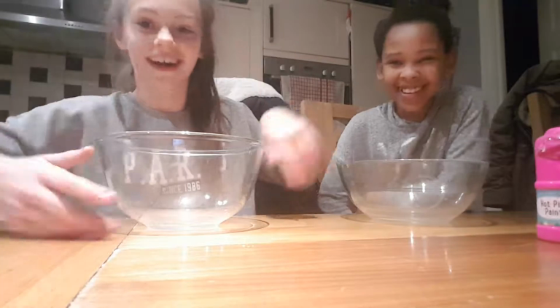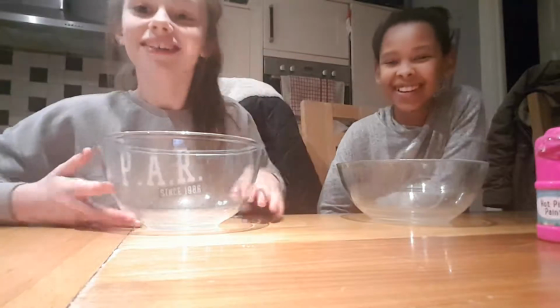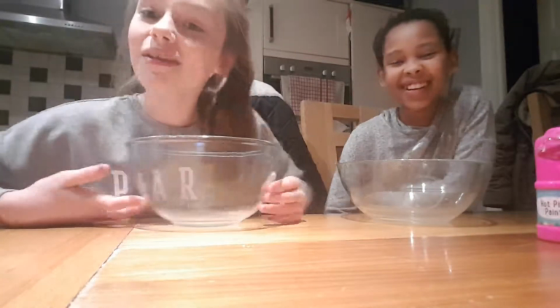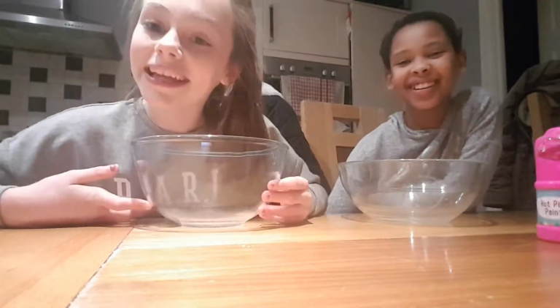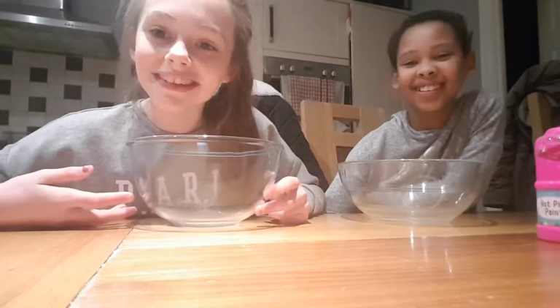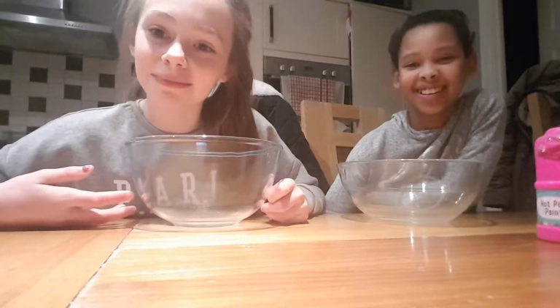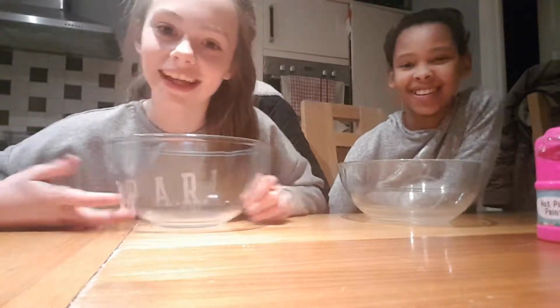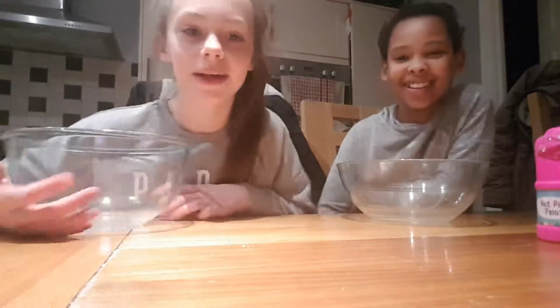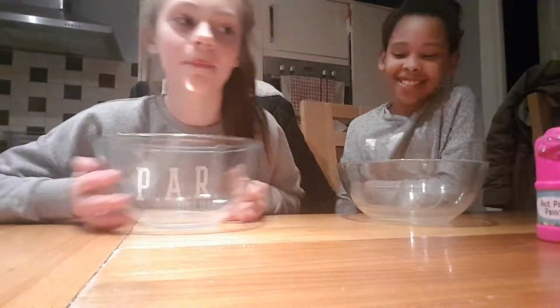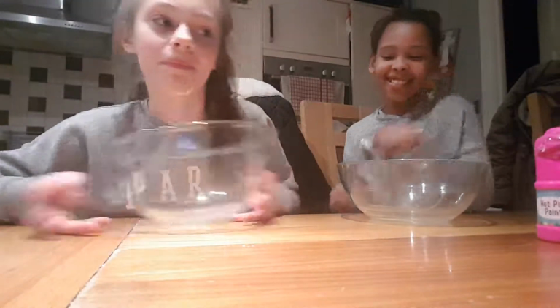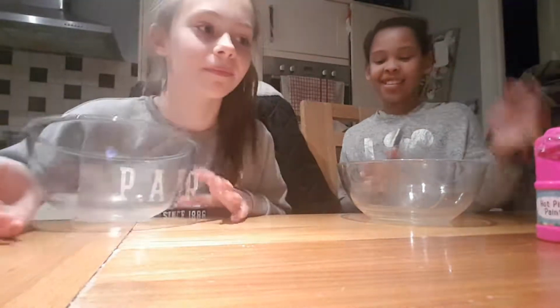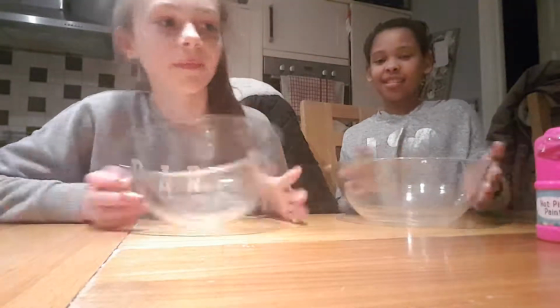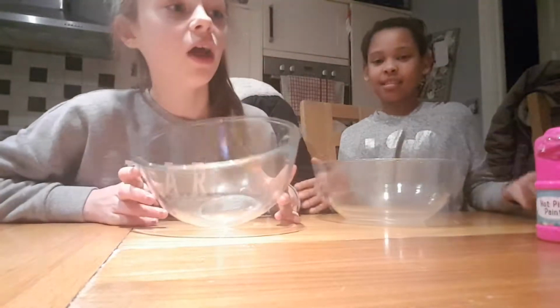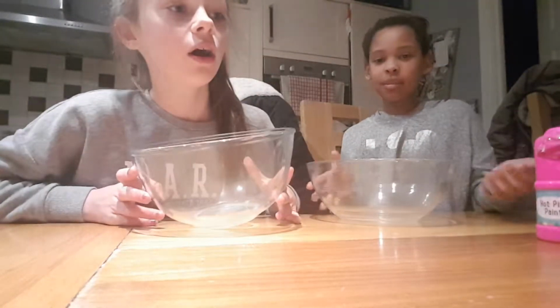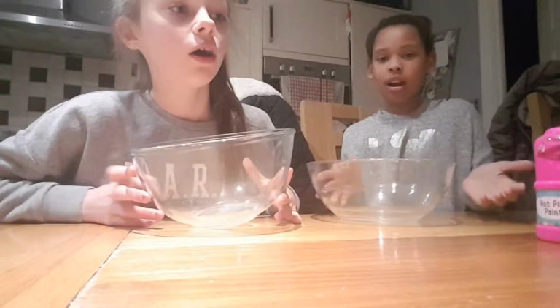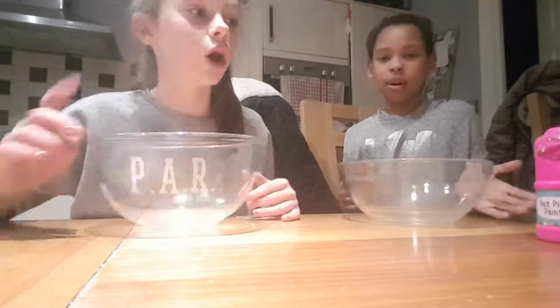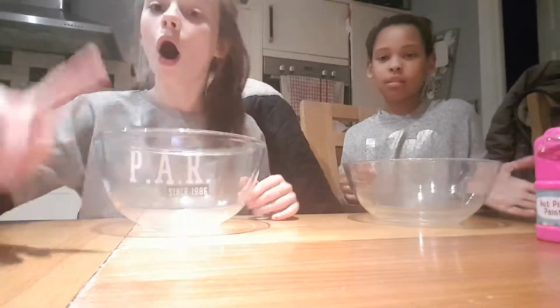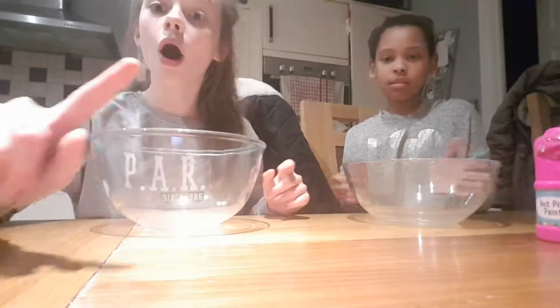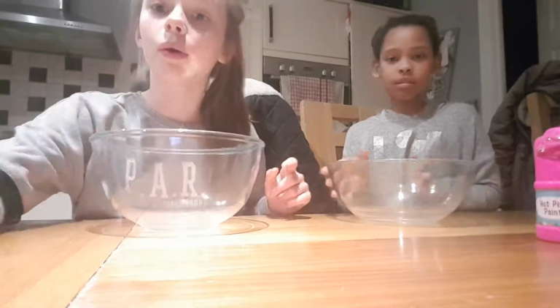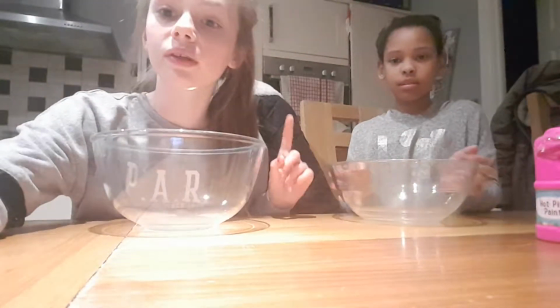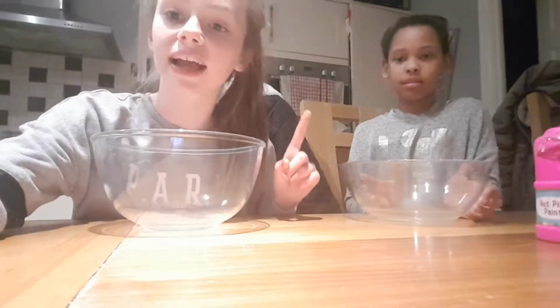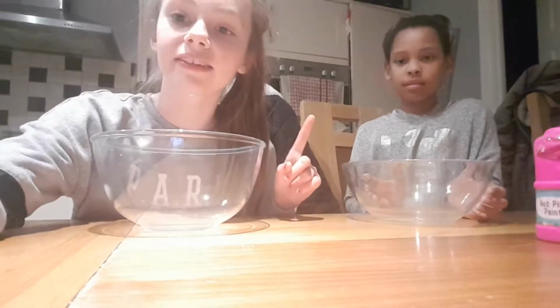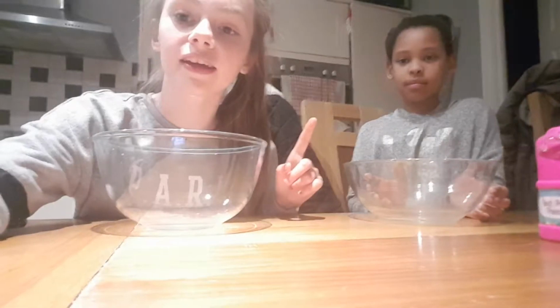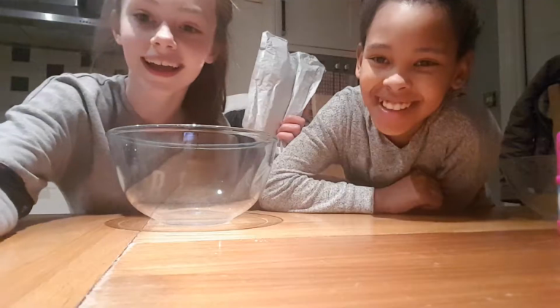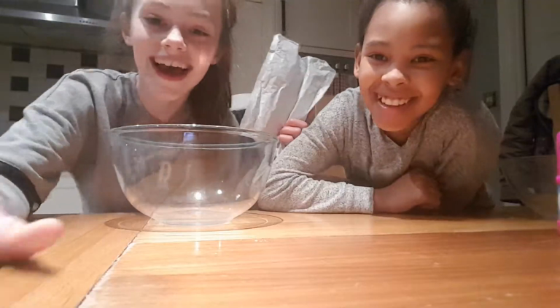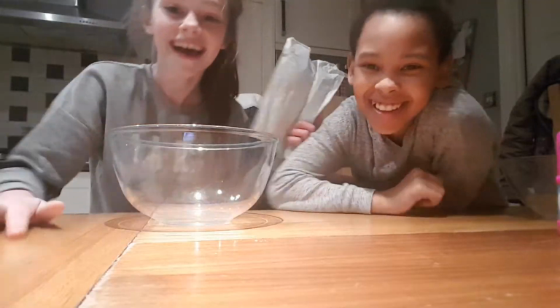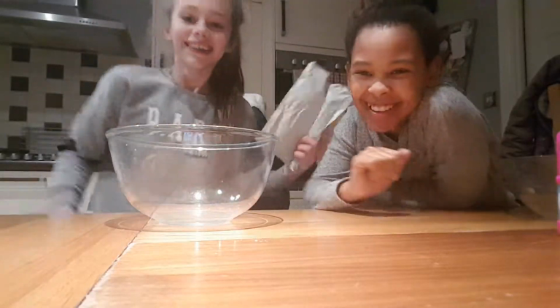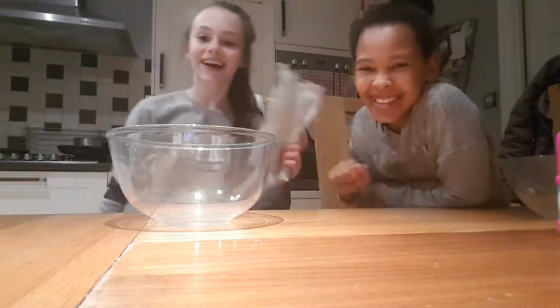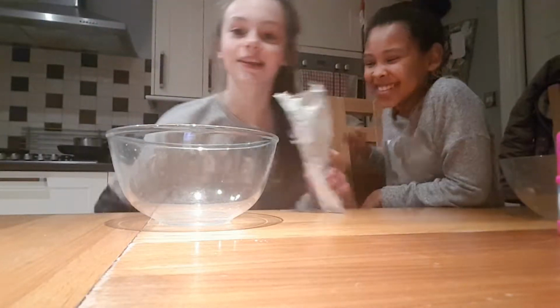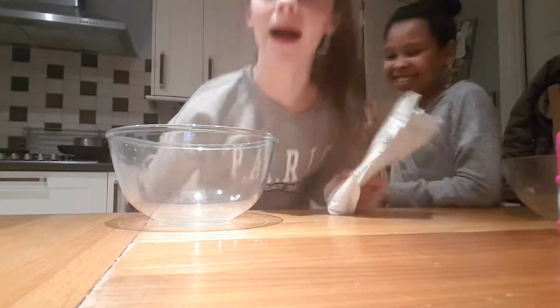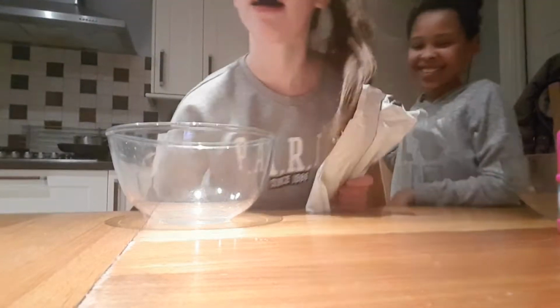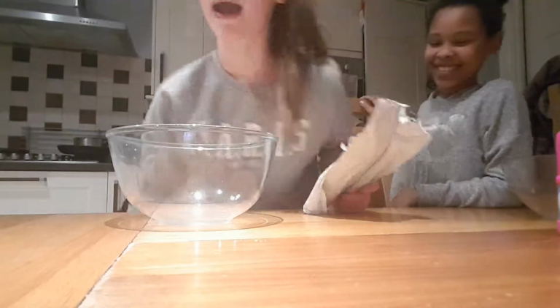So we're making slime today. One sec guys. So guys, I'm back.